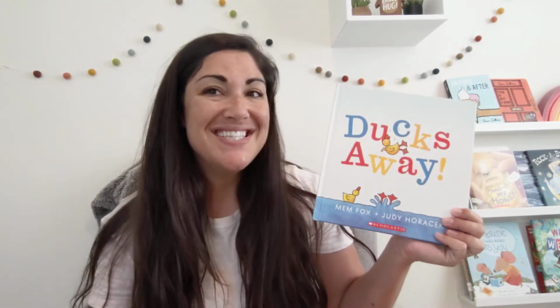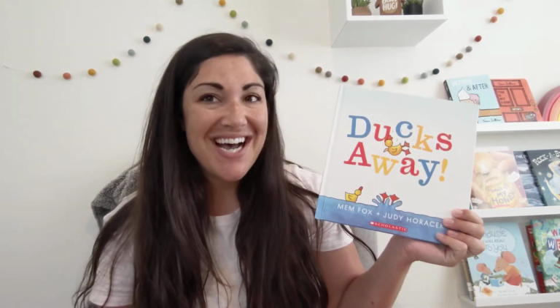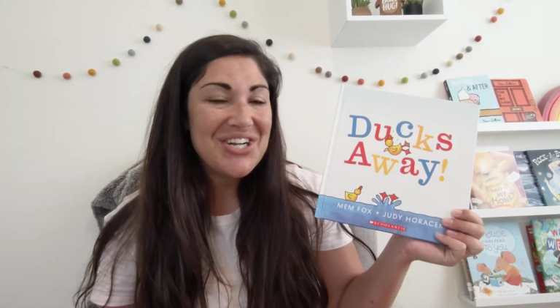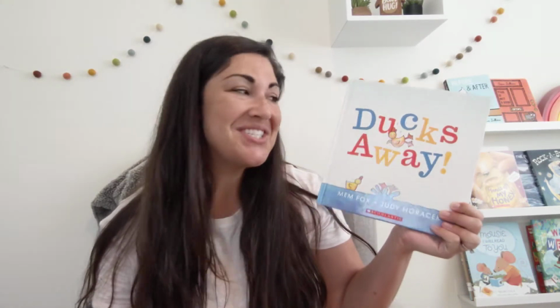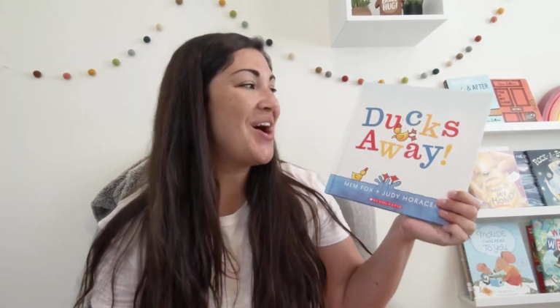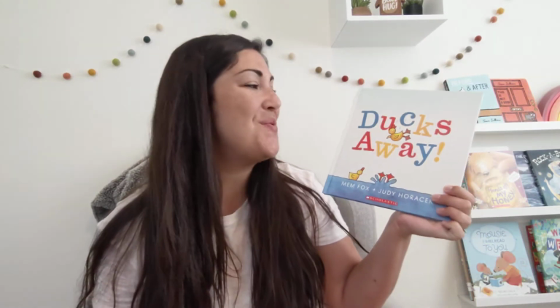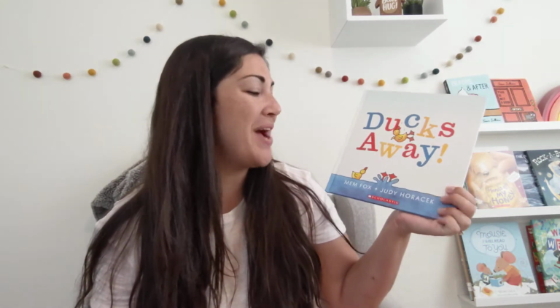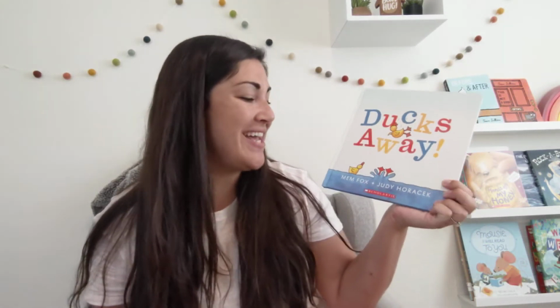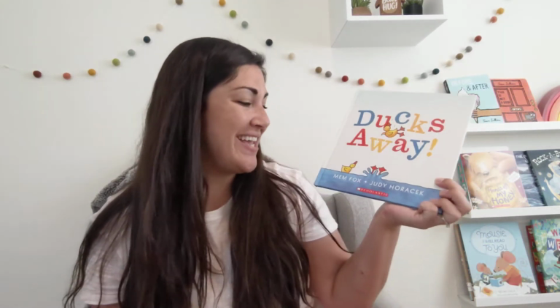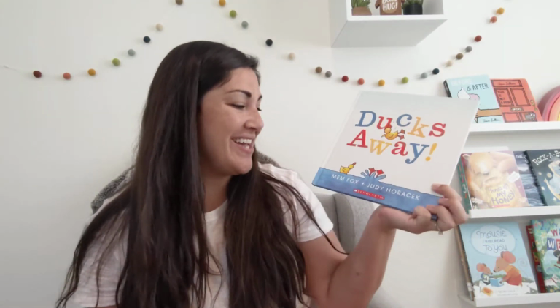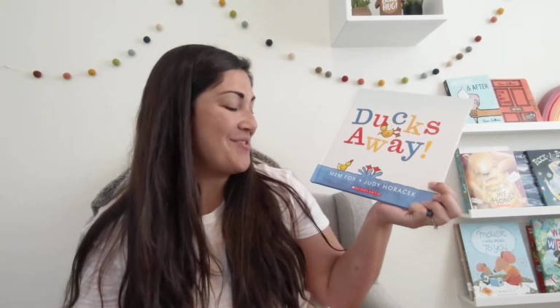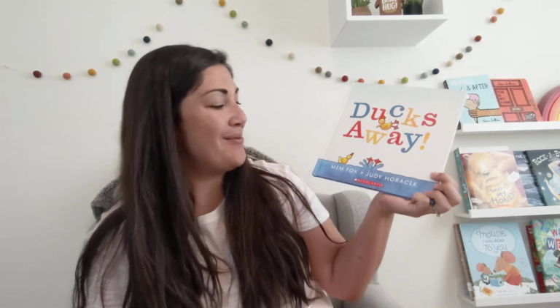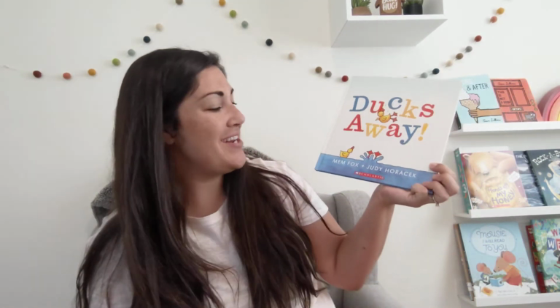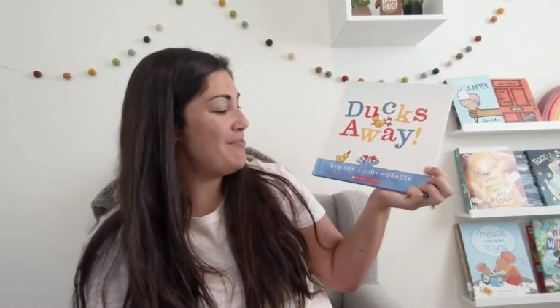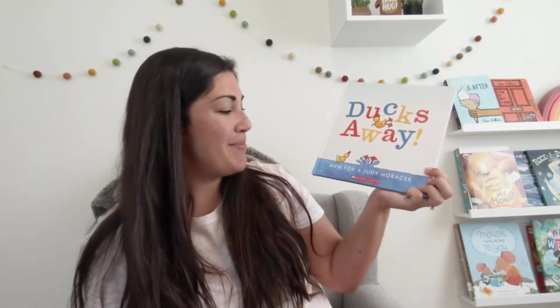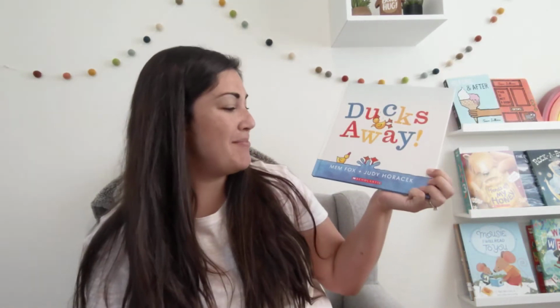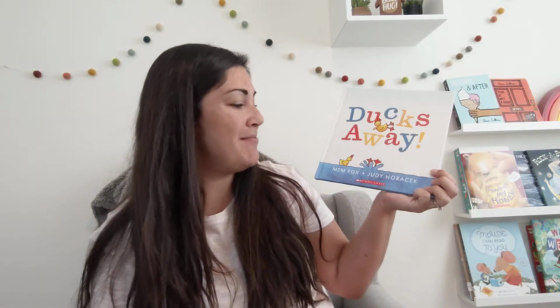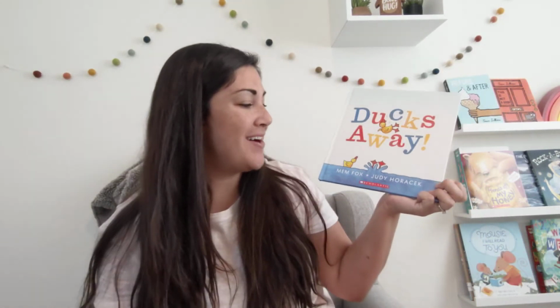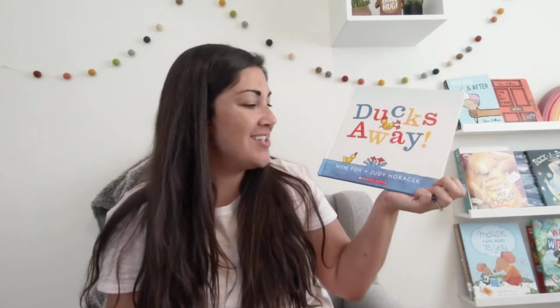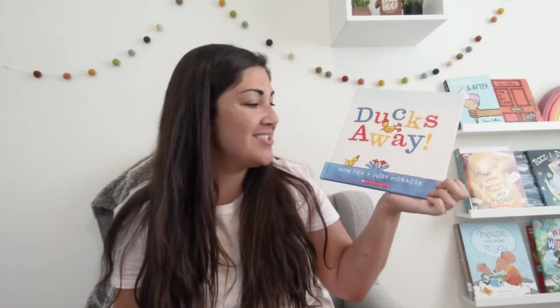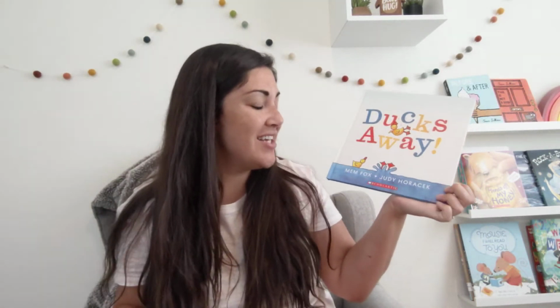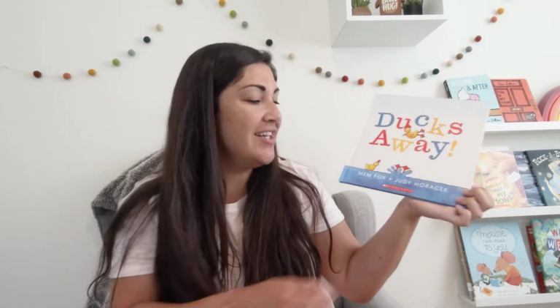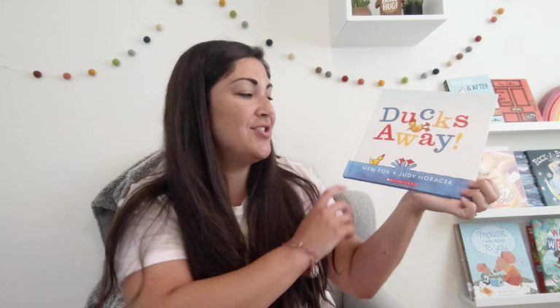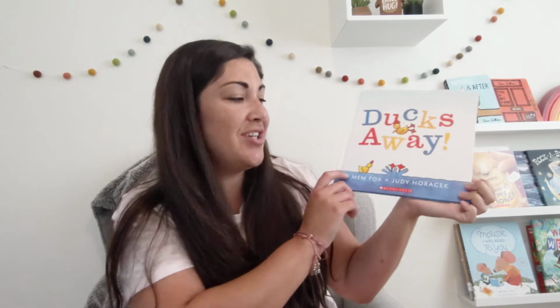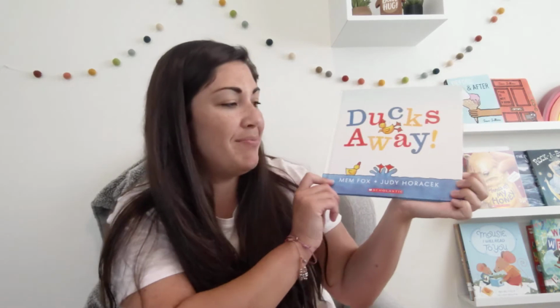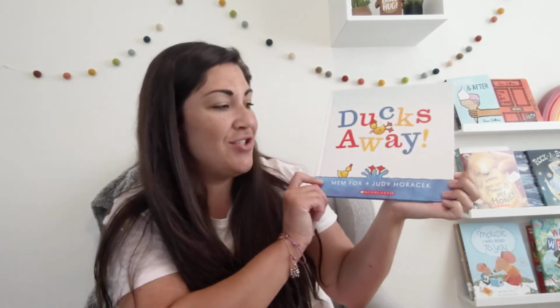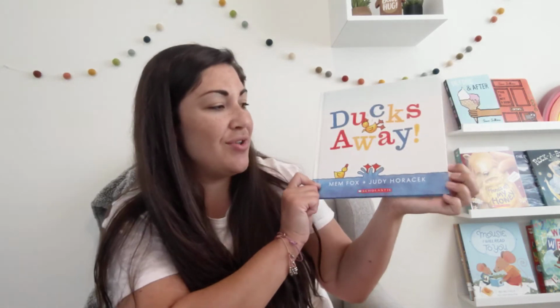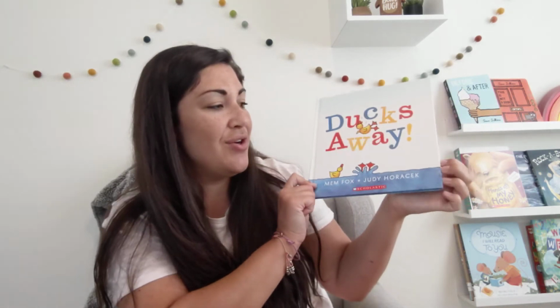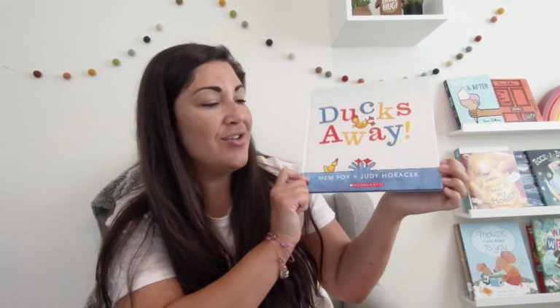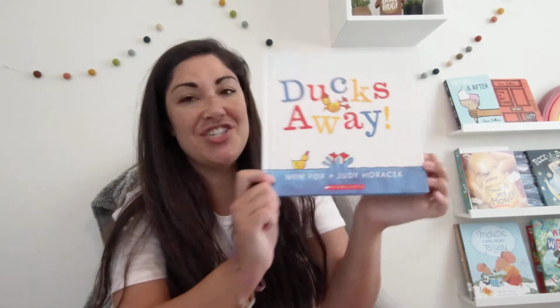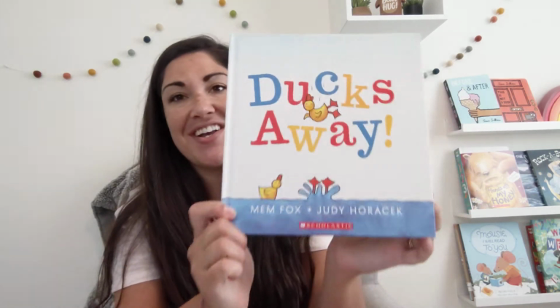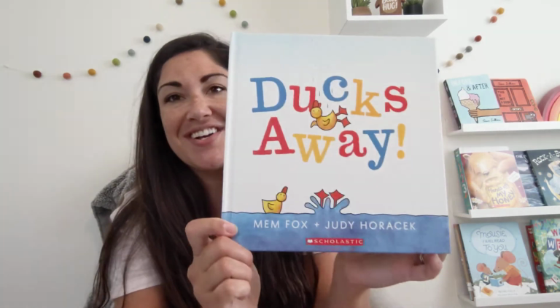Ducks Away! Written by Mem Fox. Illustrated by Judy Horacek.